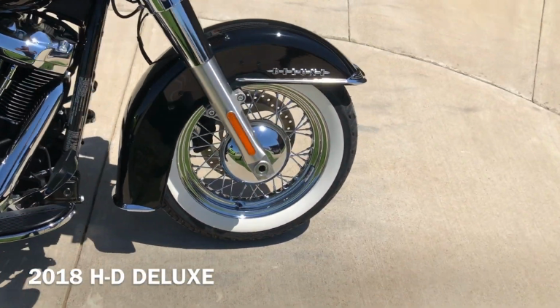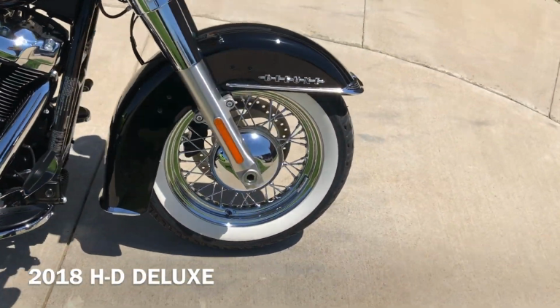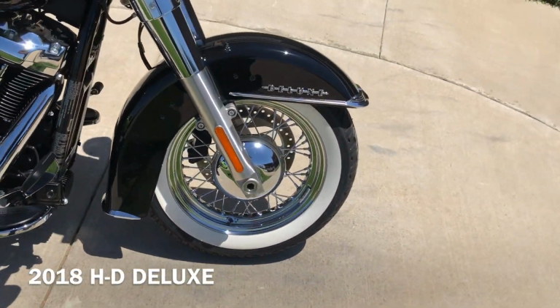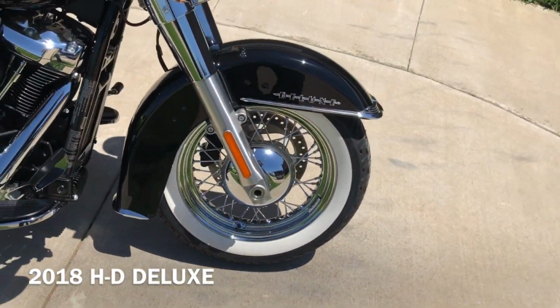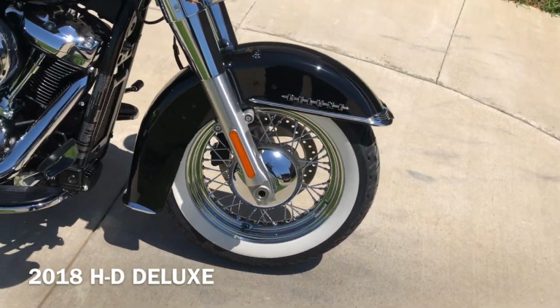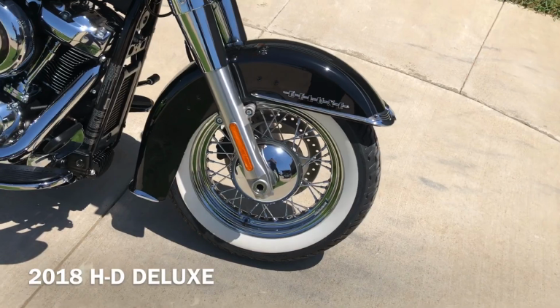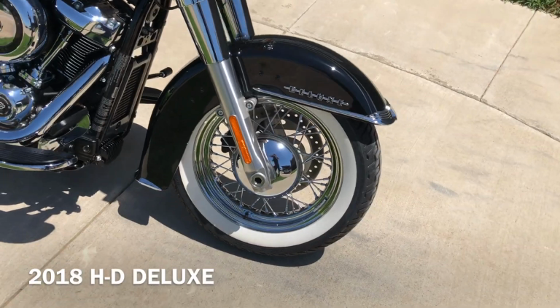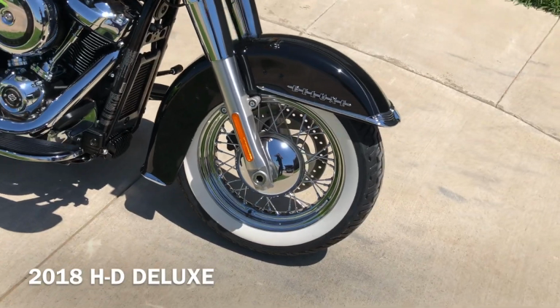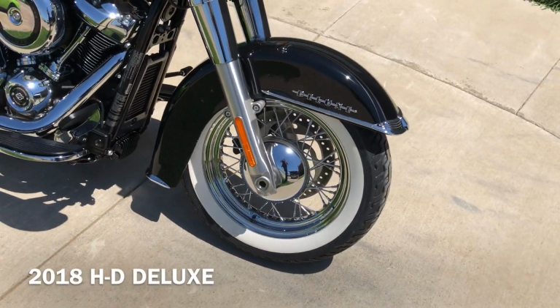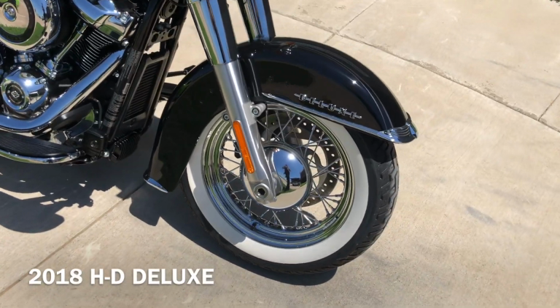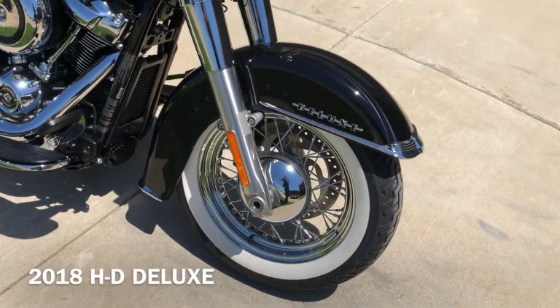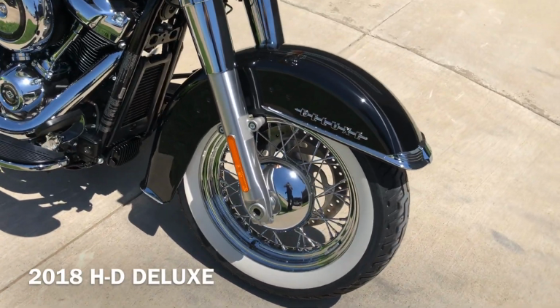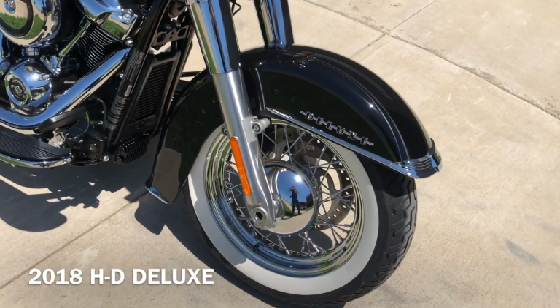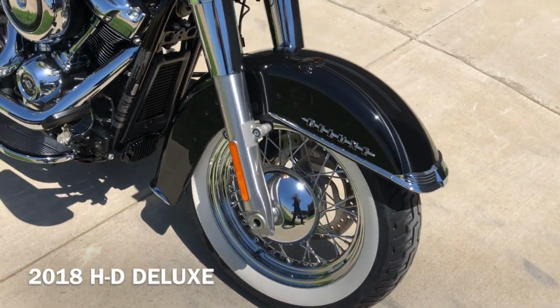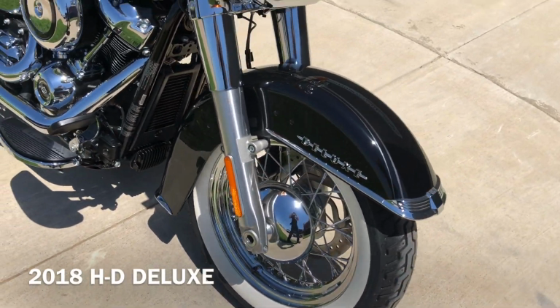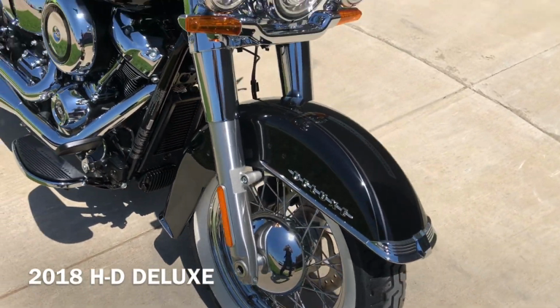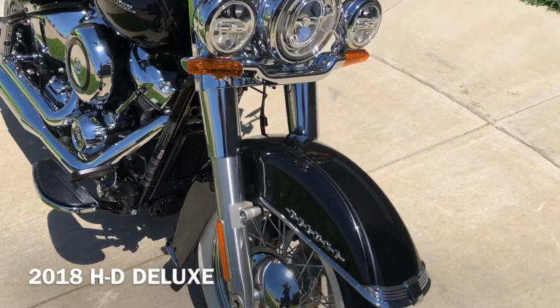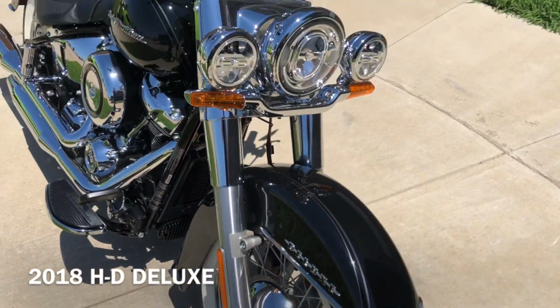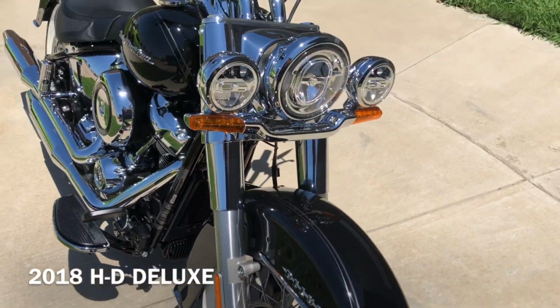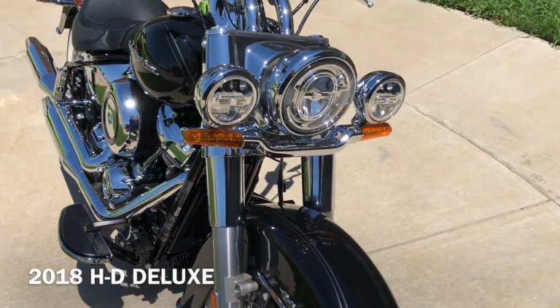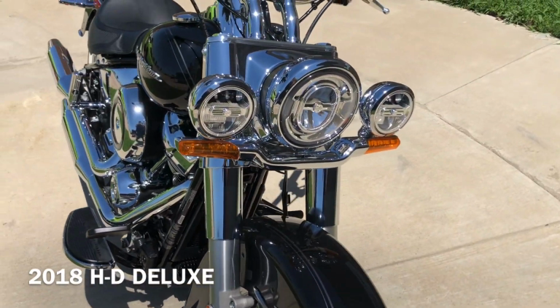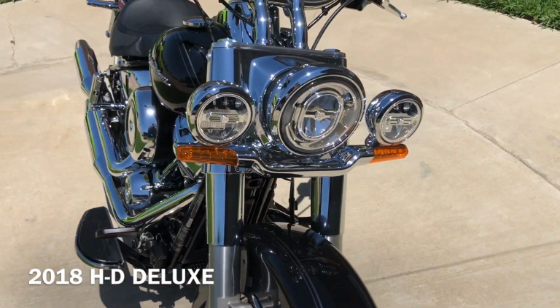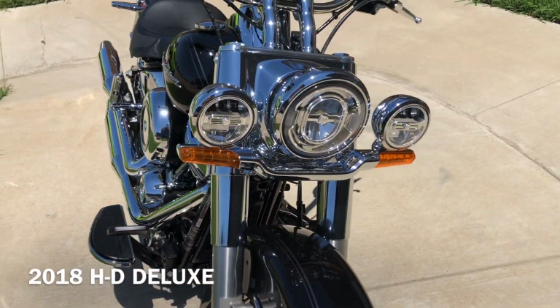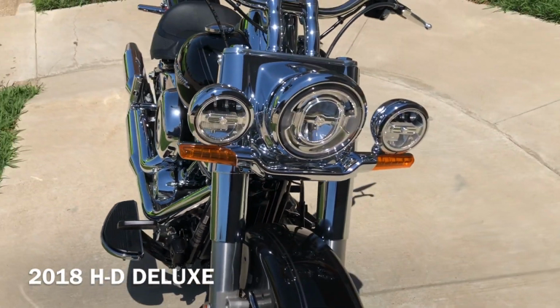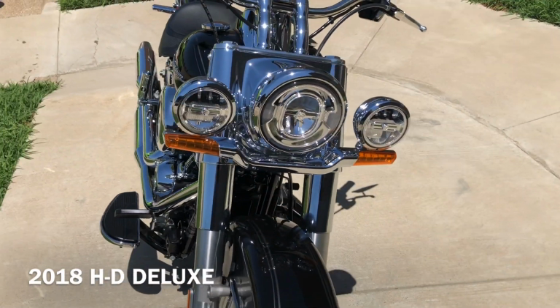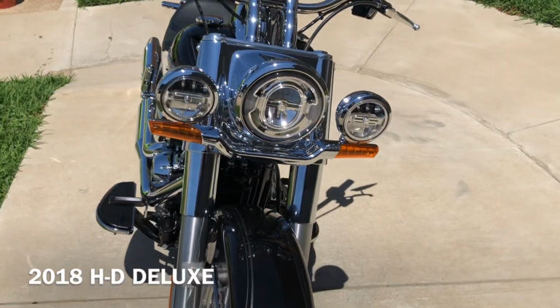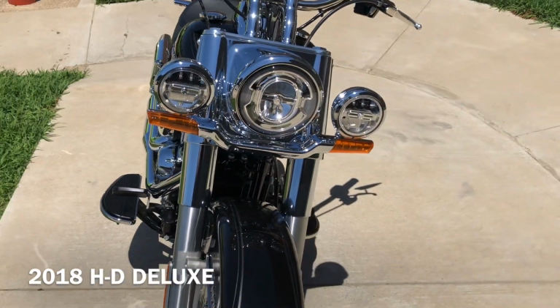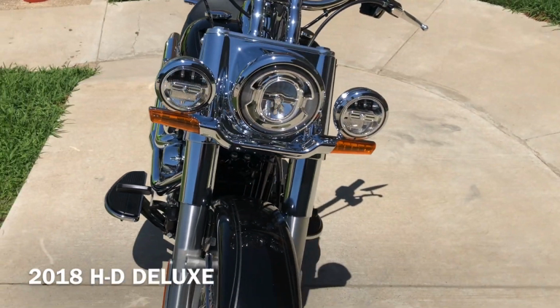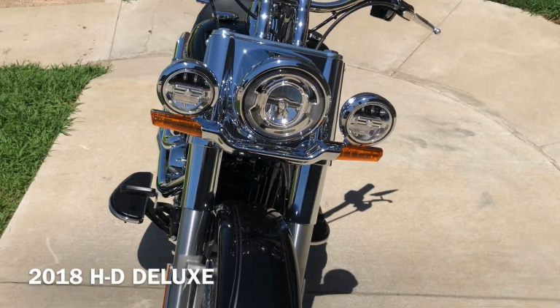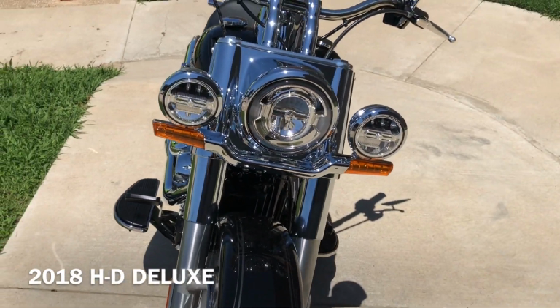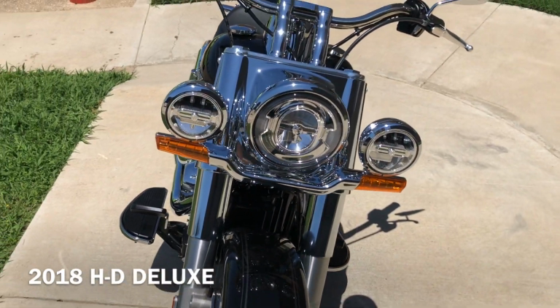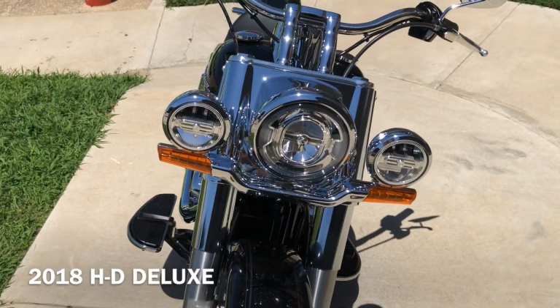The bike's got very, very low miles. It's got the LED headlights on it.